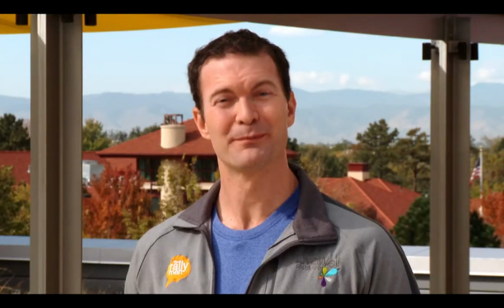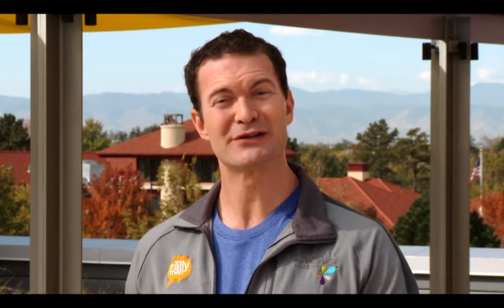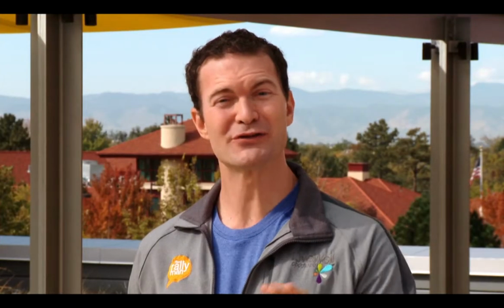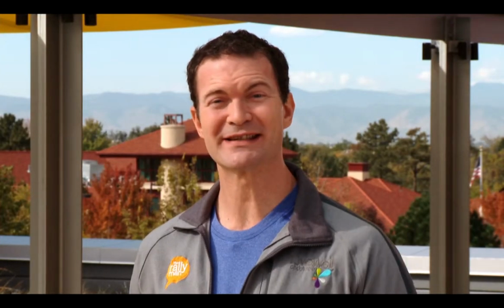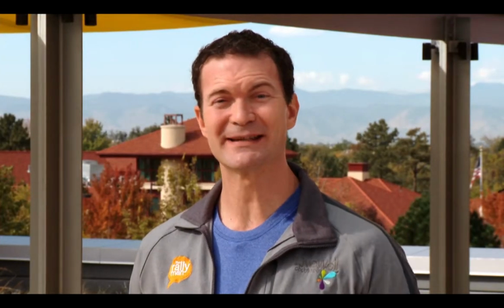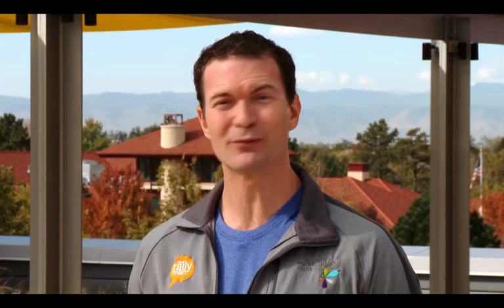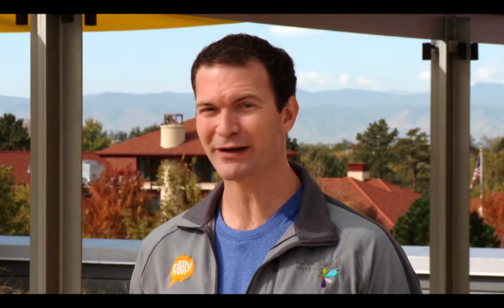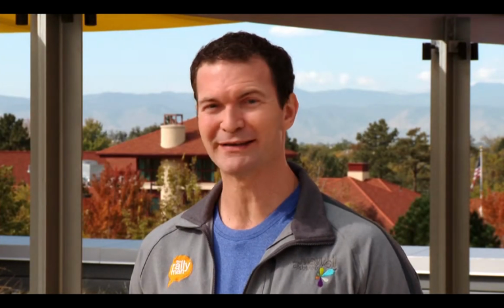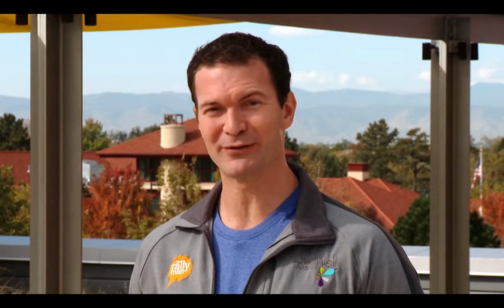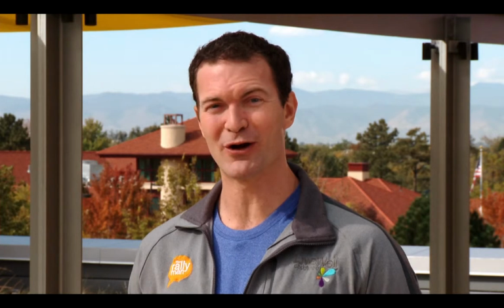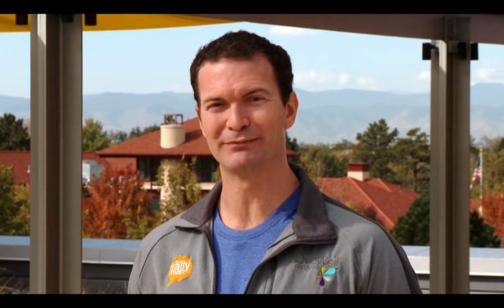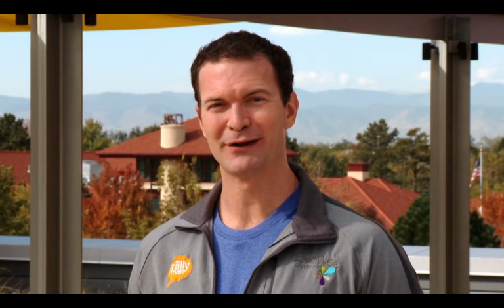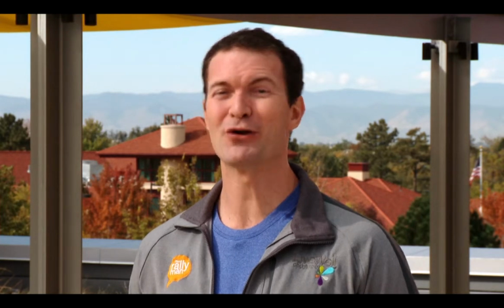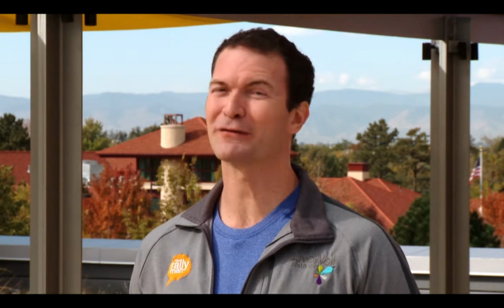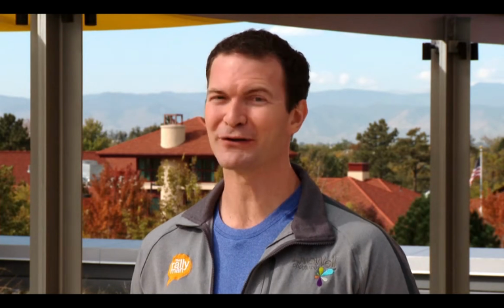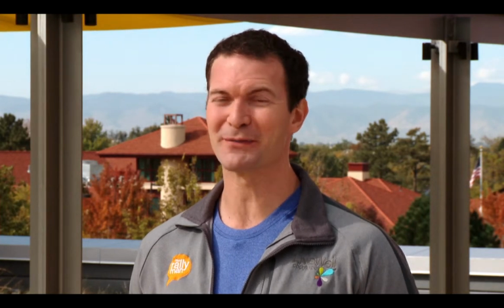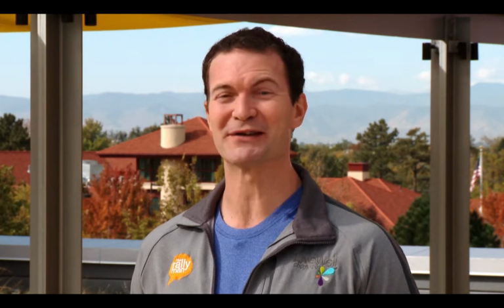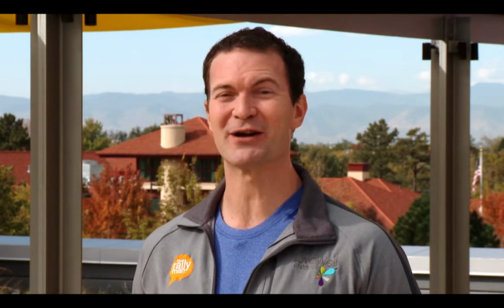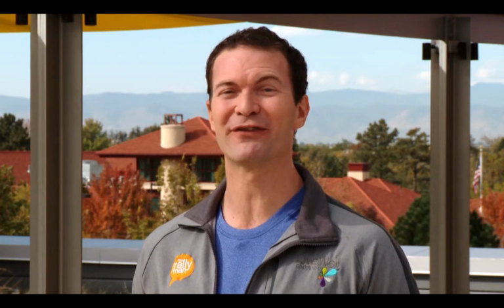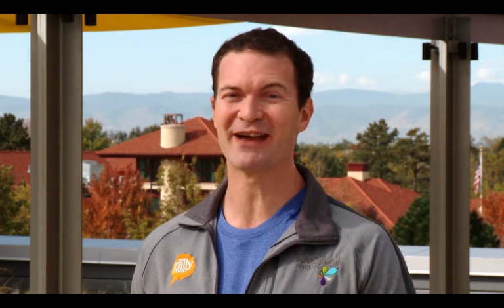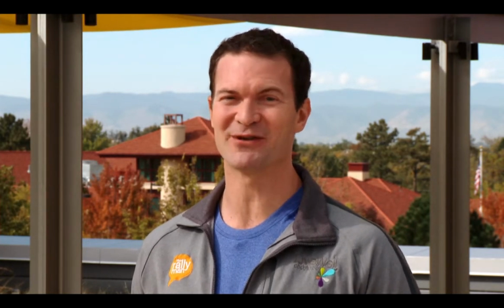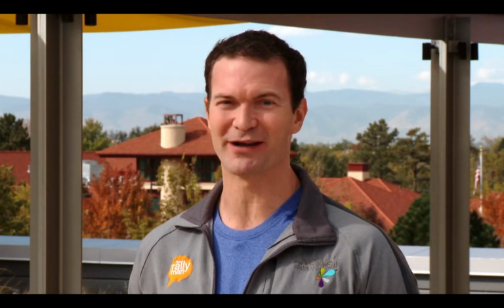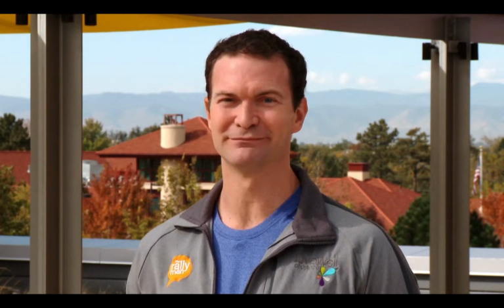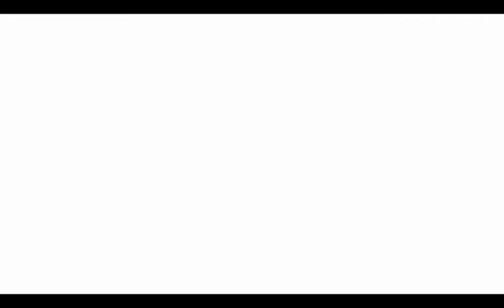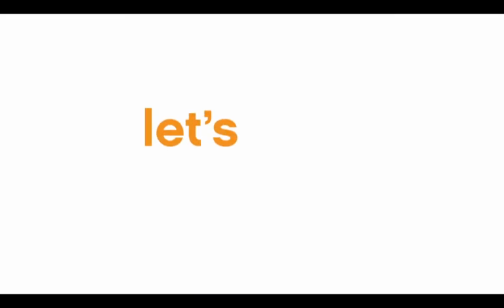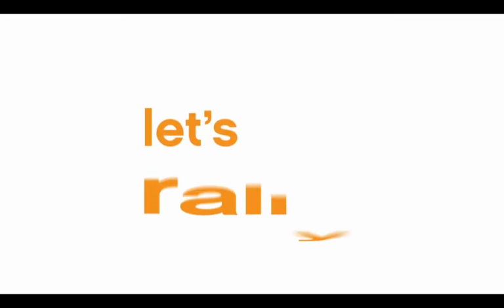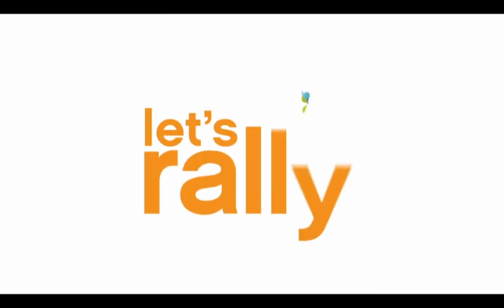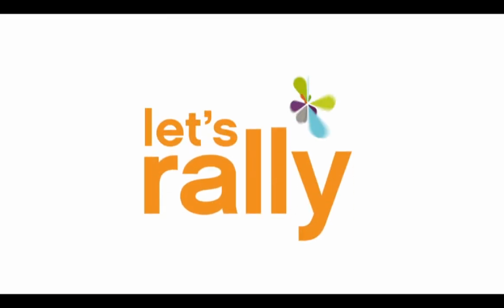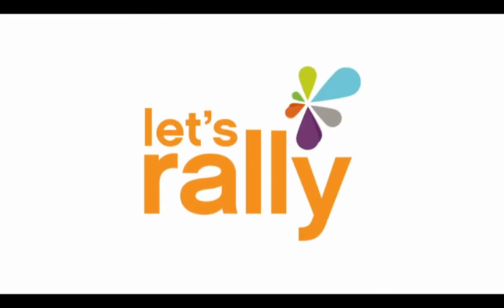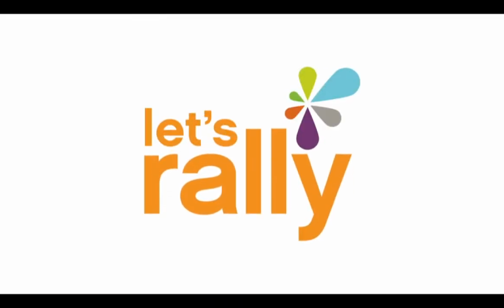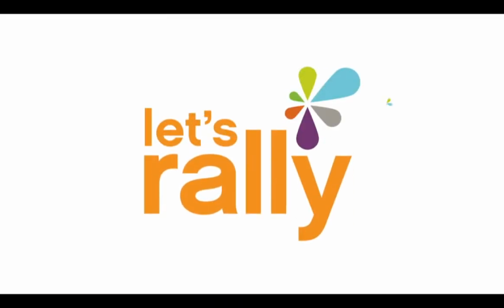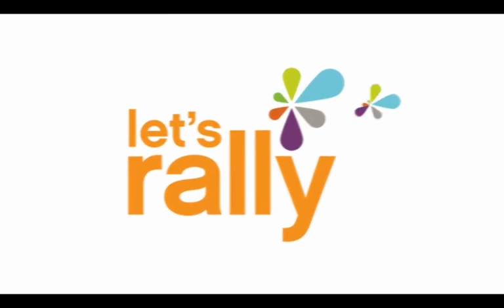By choosing this simple workout to do at home, you're going to feel good about yourself and your body. So together, let's rally.